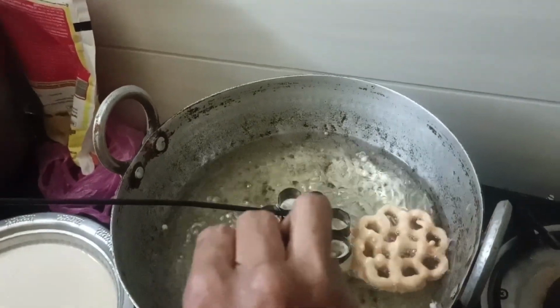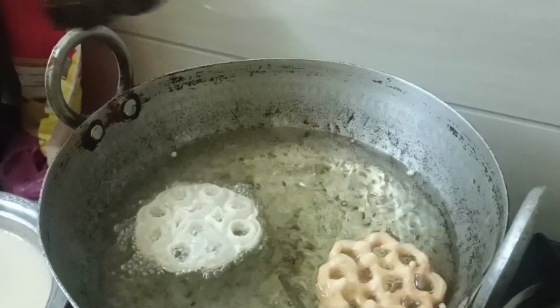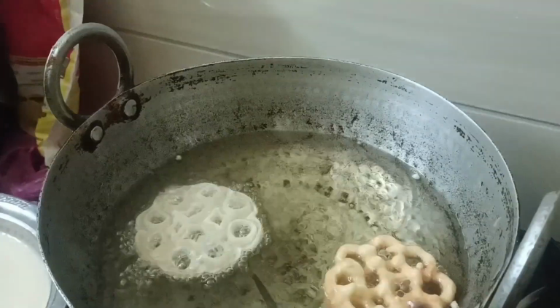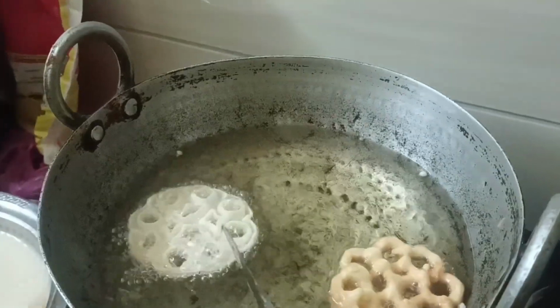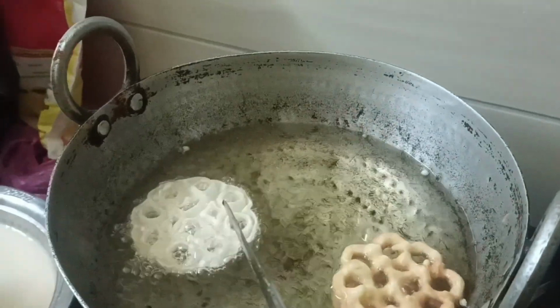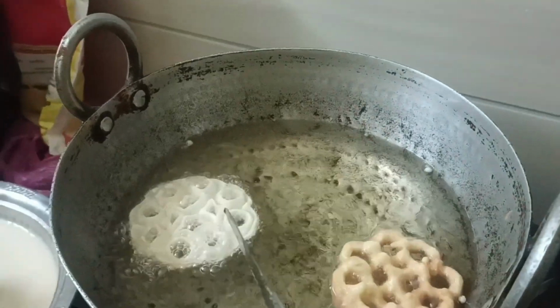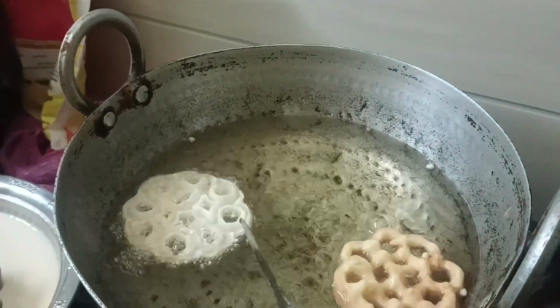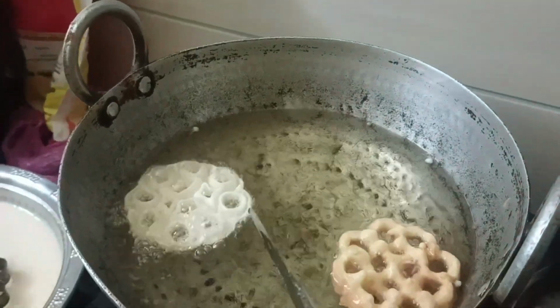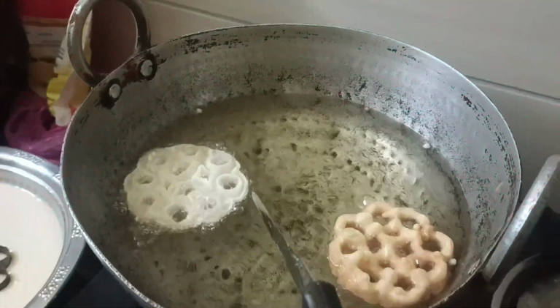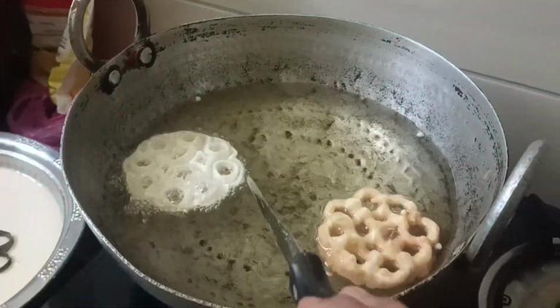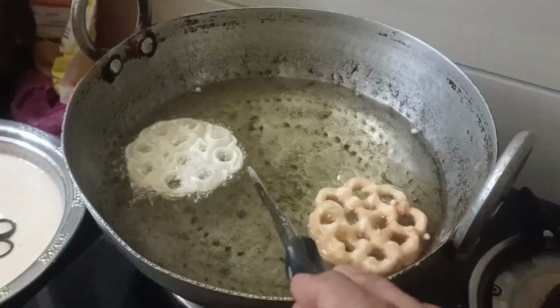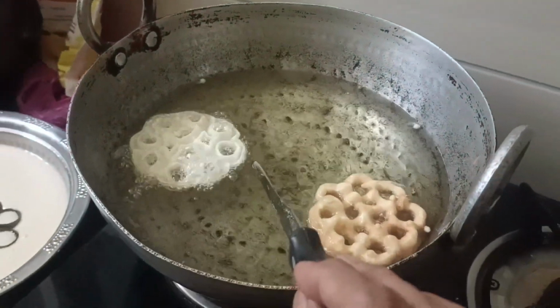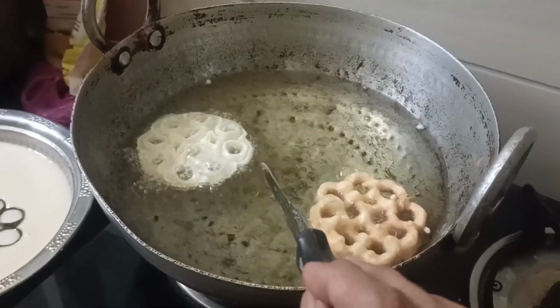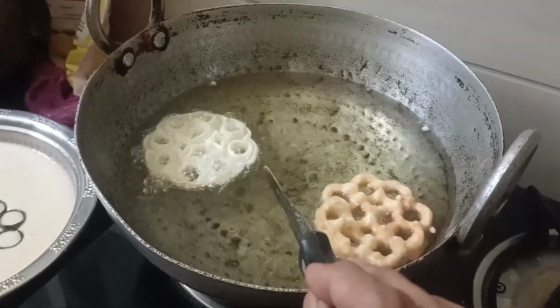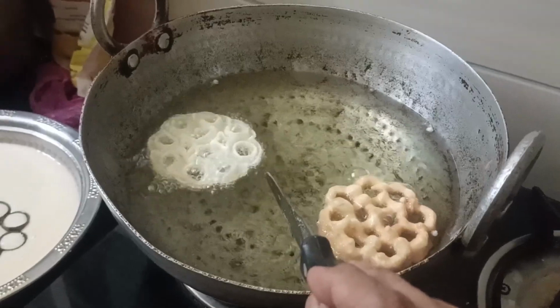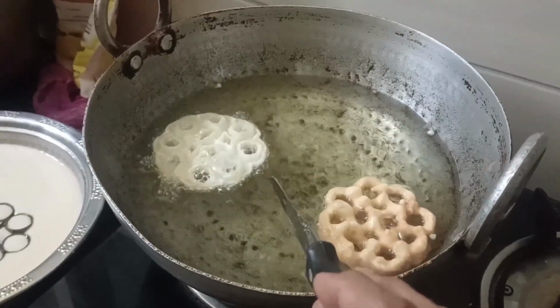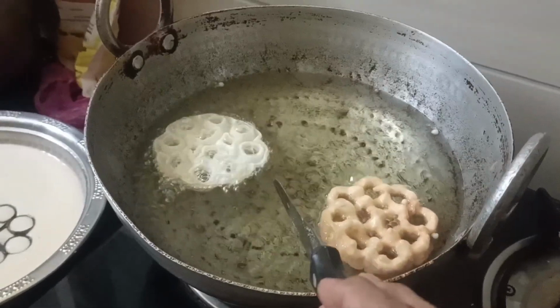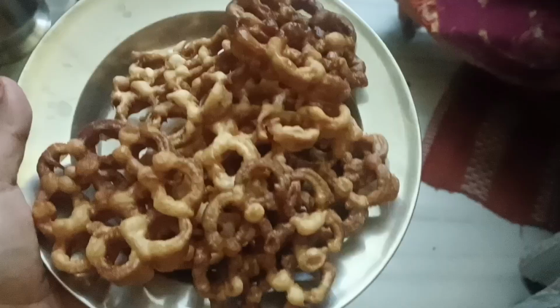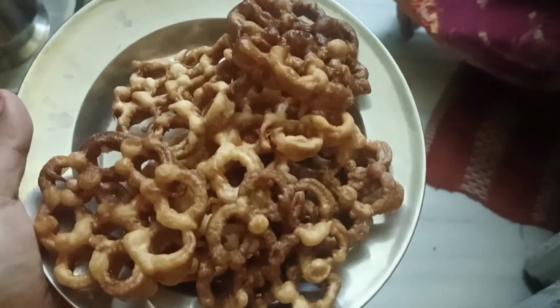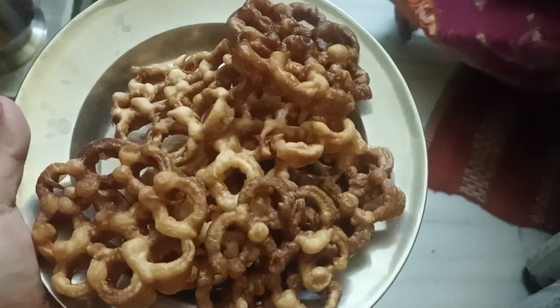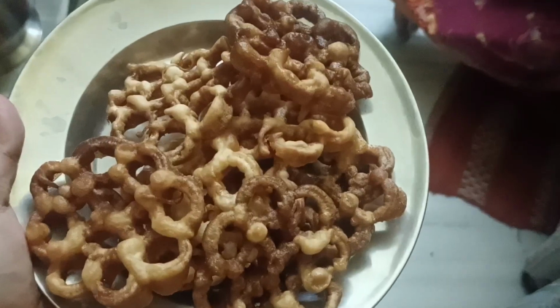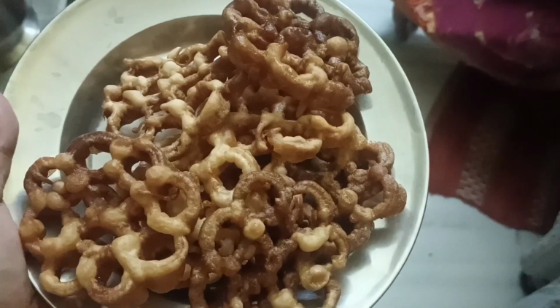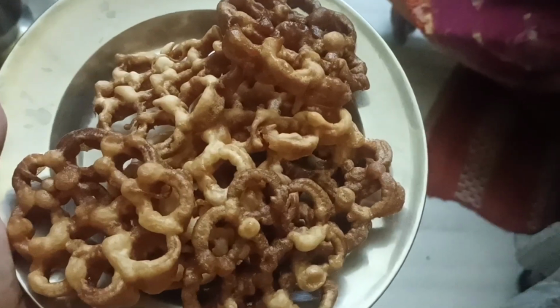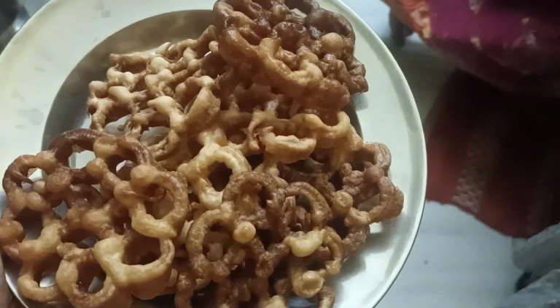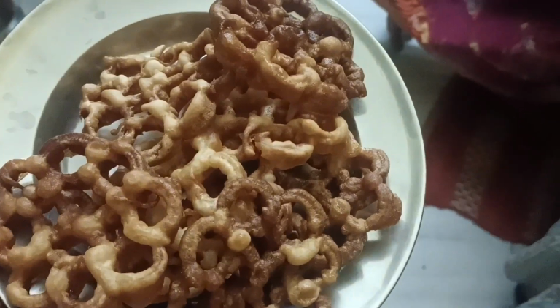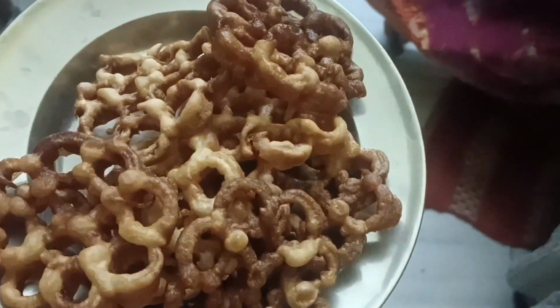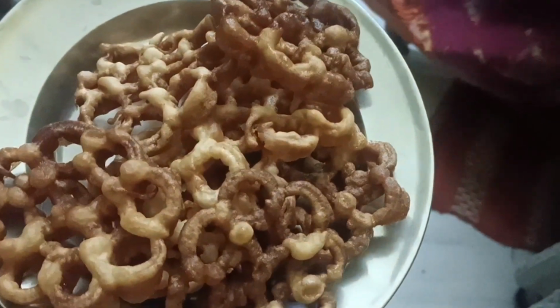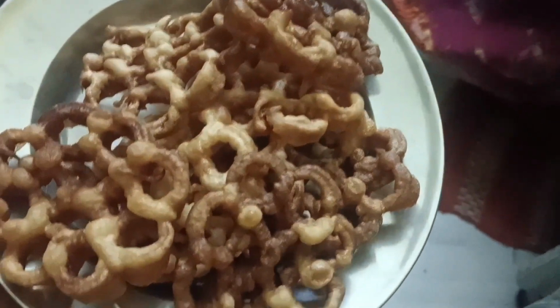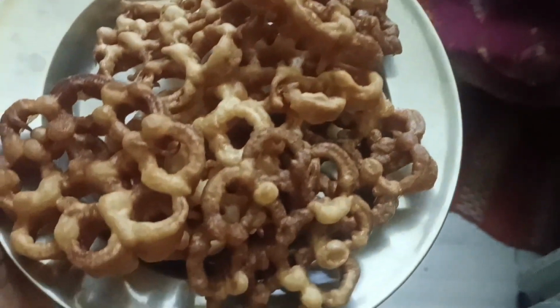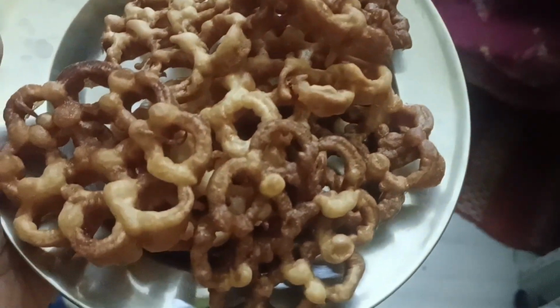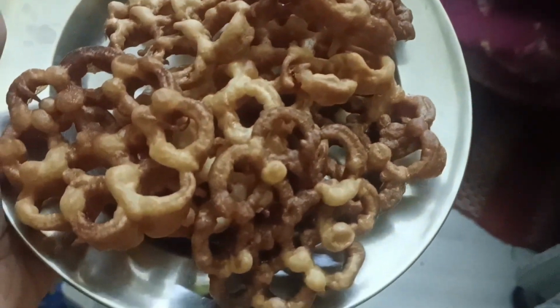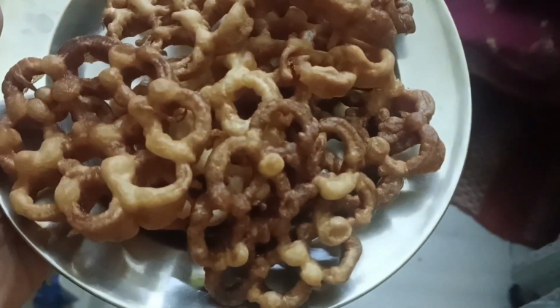This is a very easy way to put it in the oil. We are ready — it is a very crispy recipe.